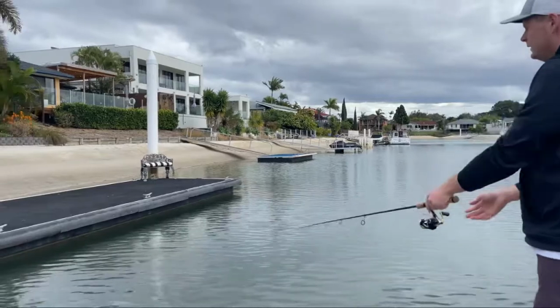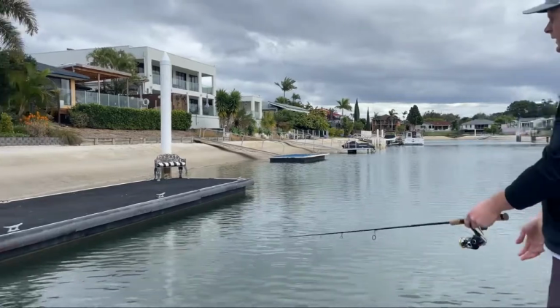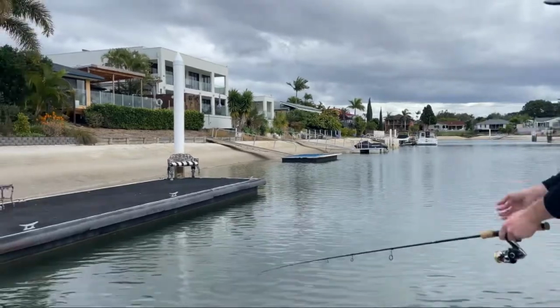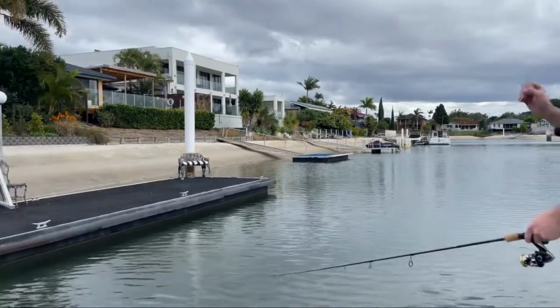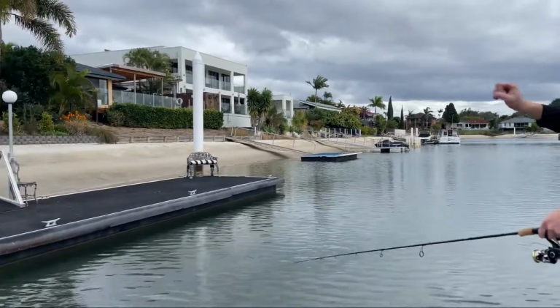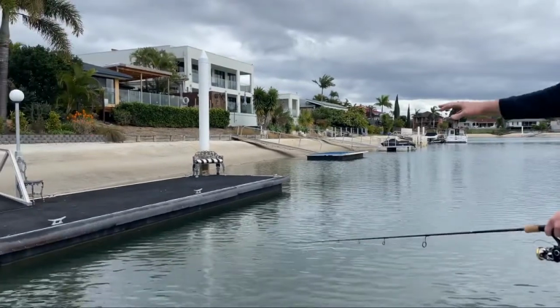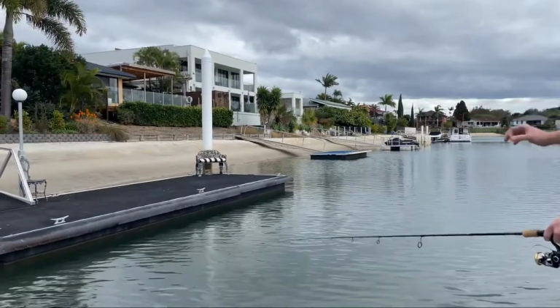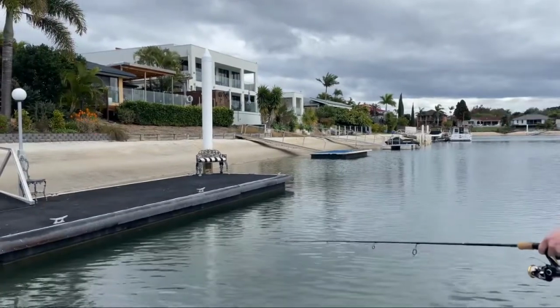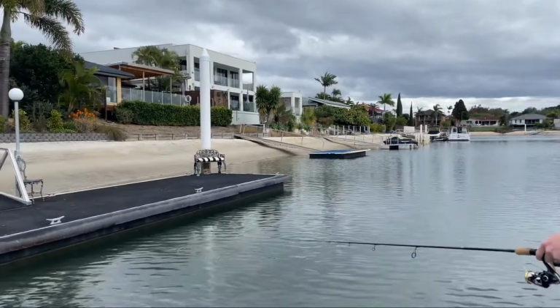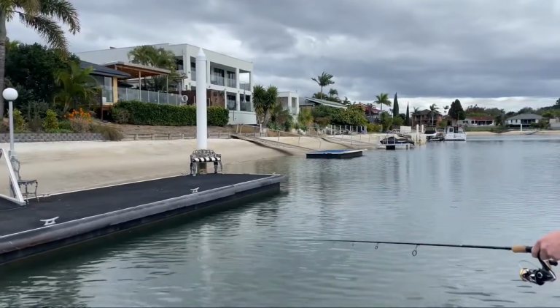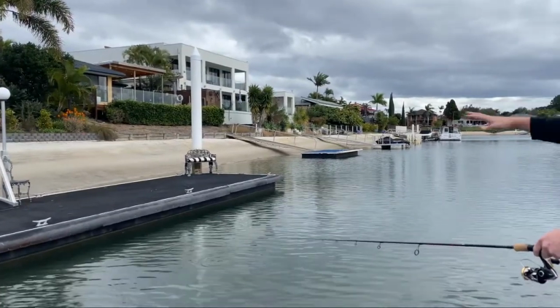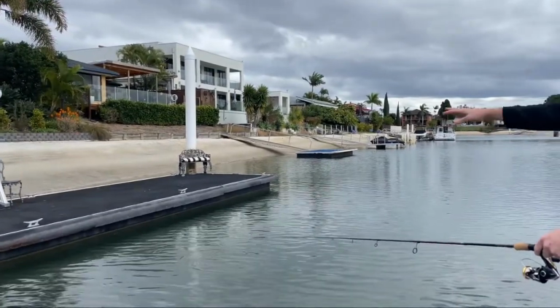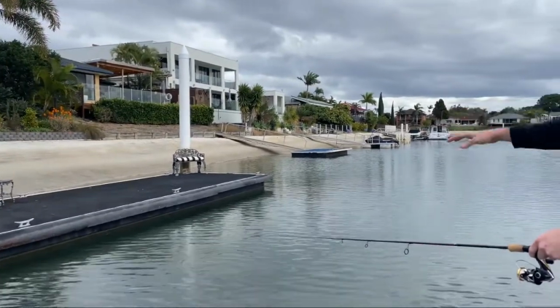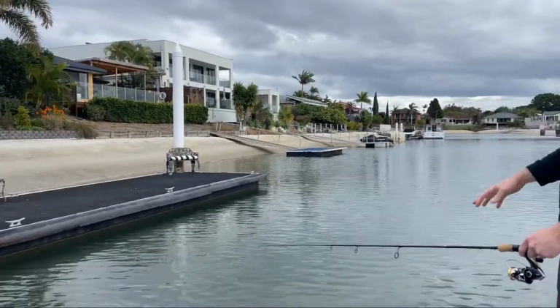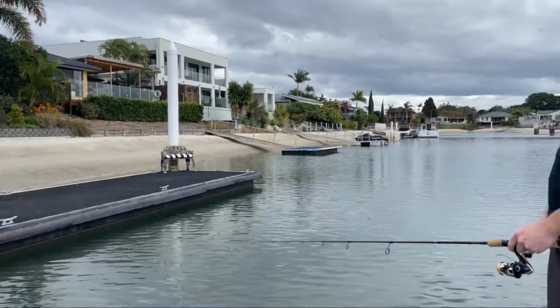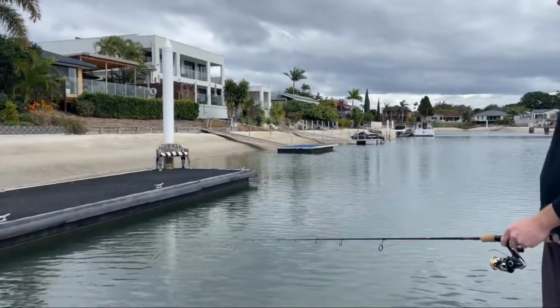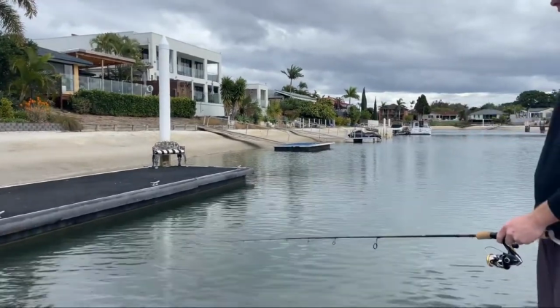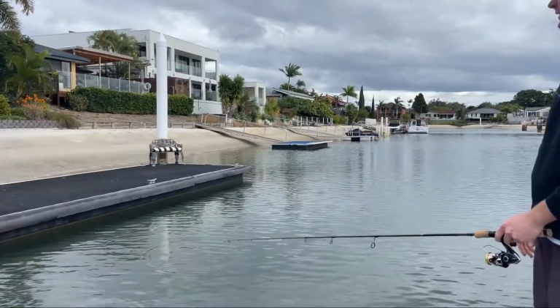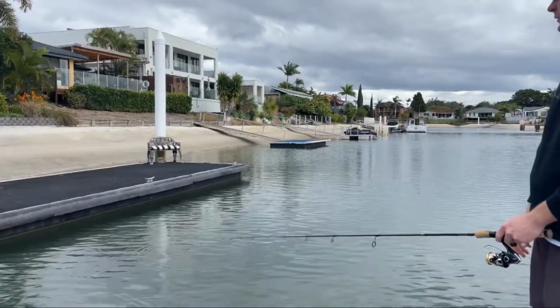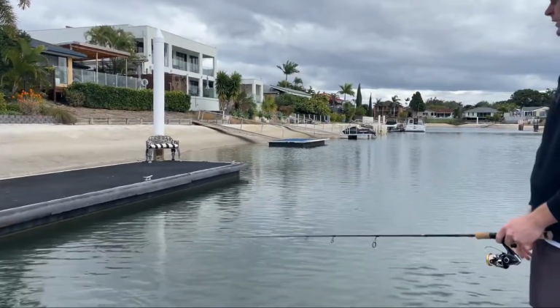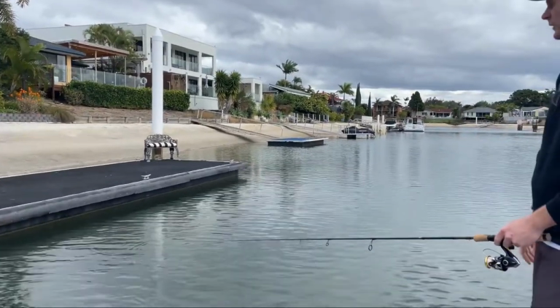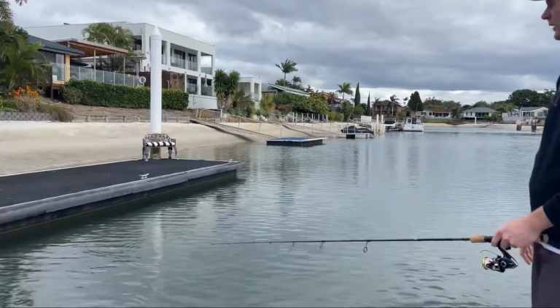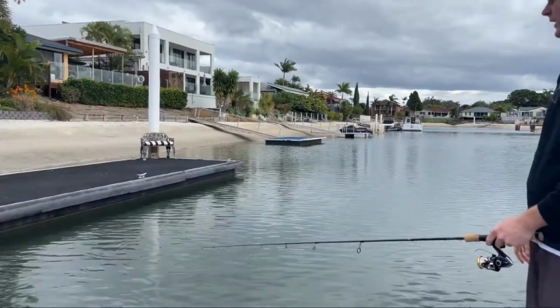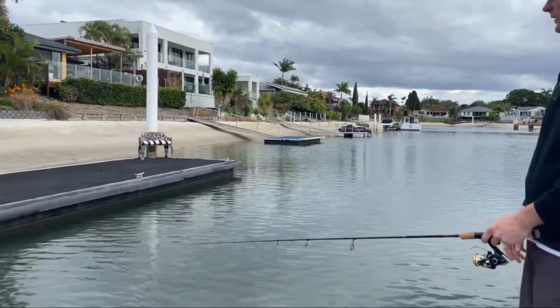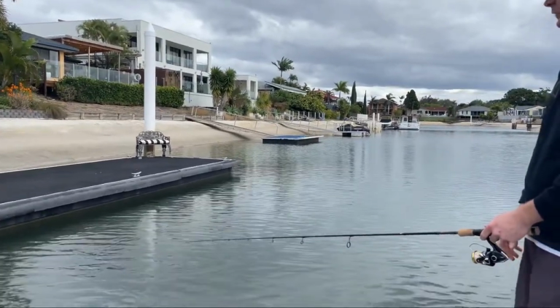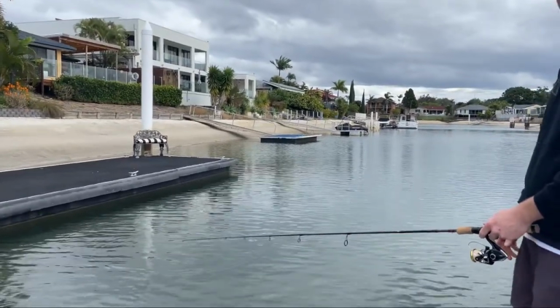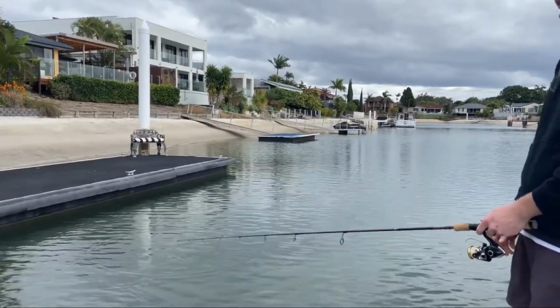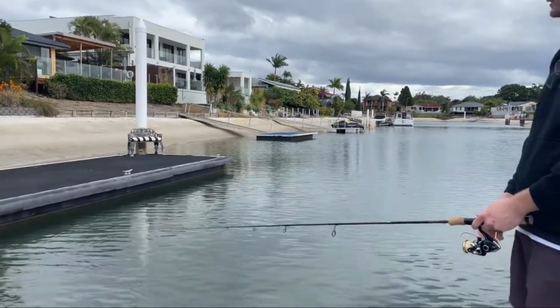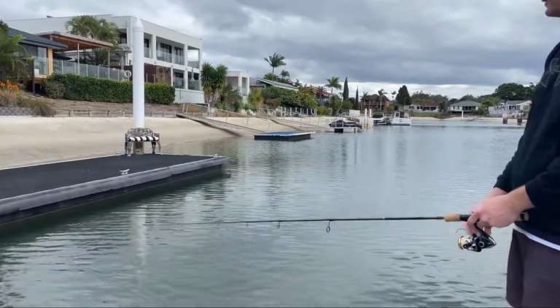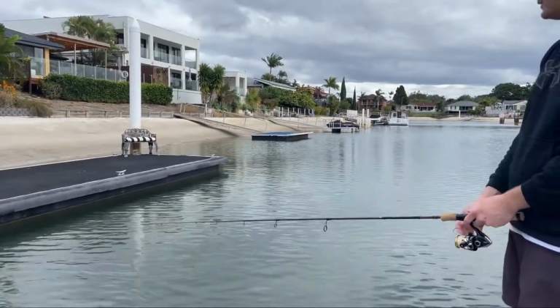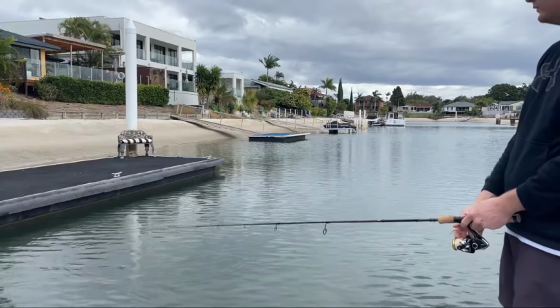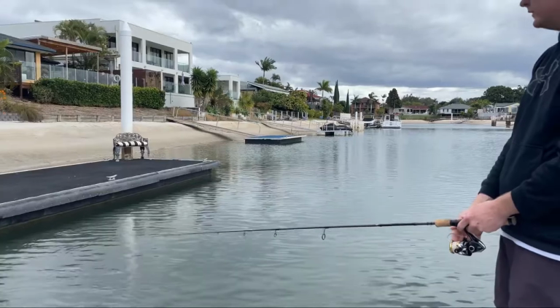Again, you just get a really good skim cast with it, which I really like. I'm liking these lures so far.